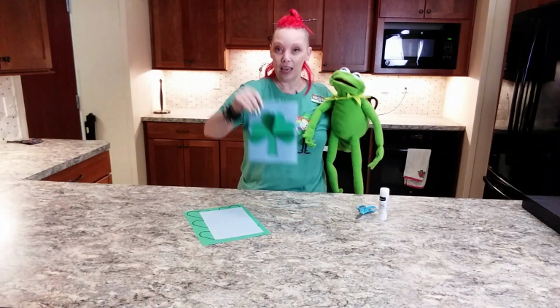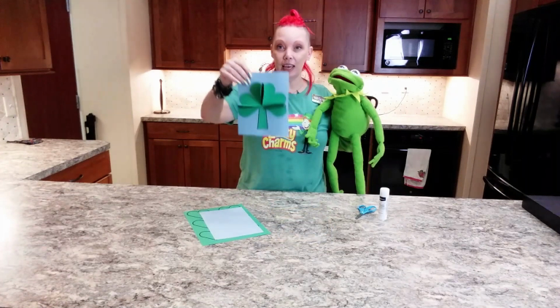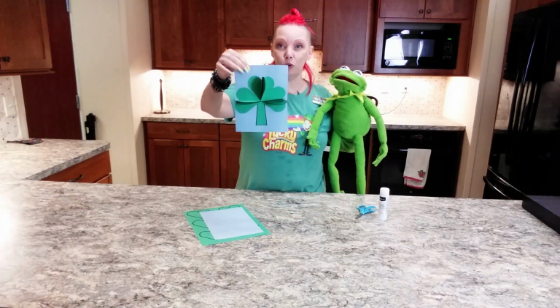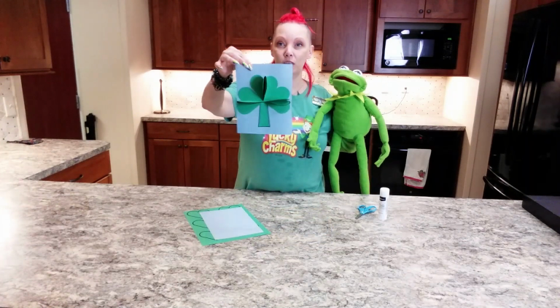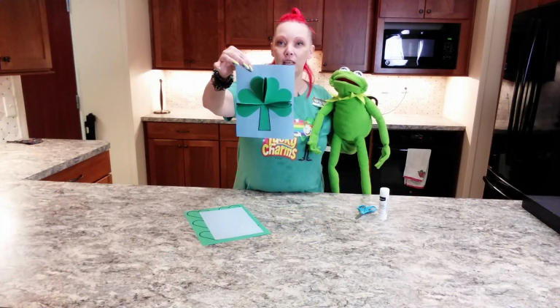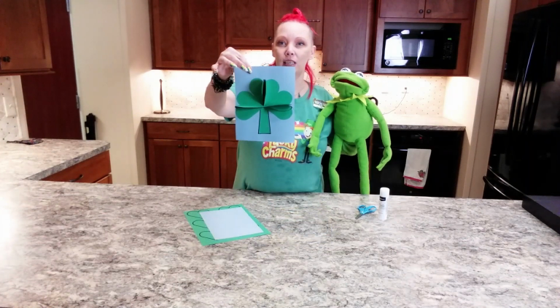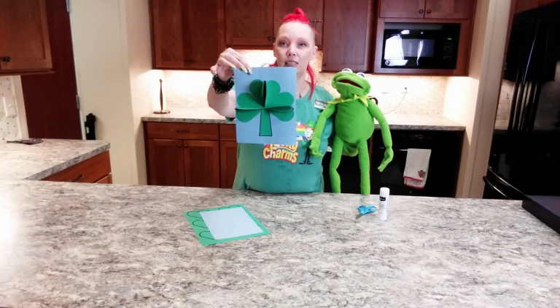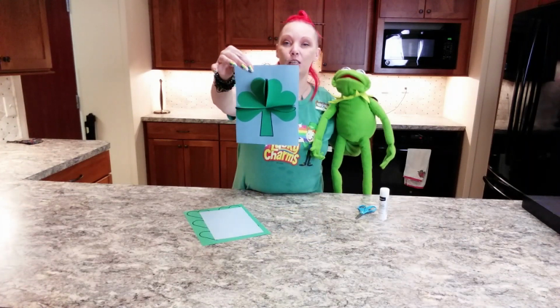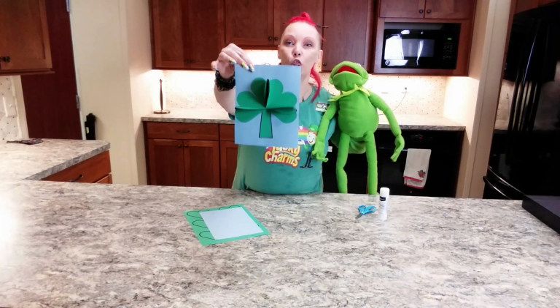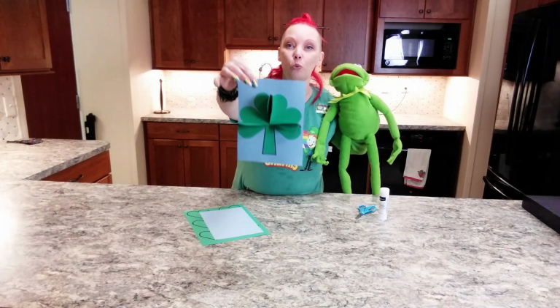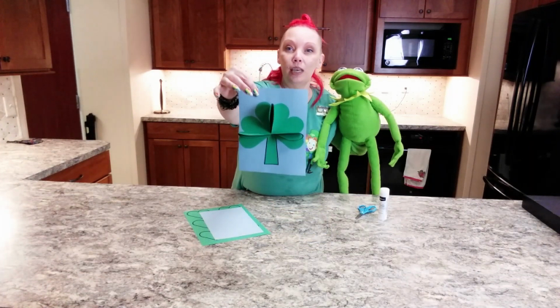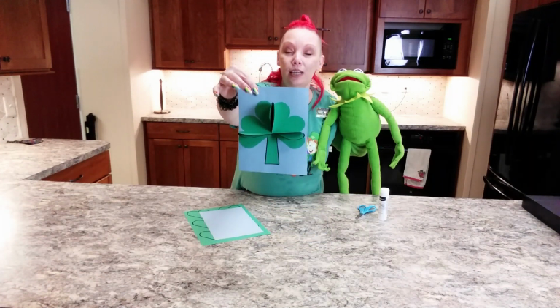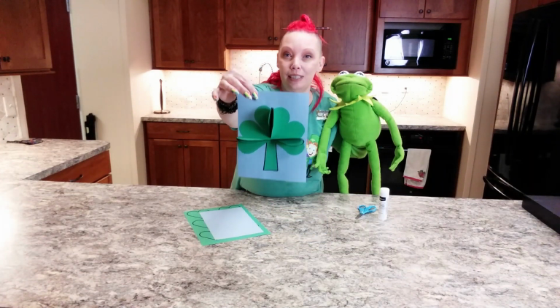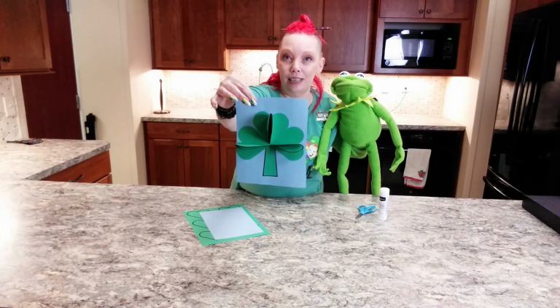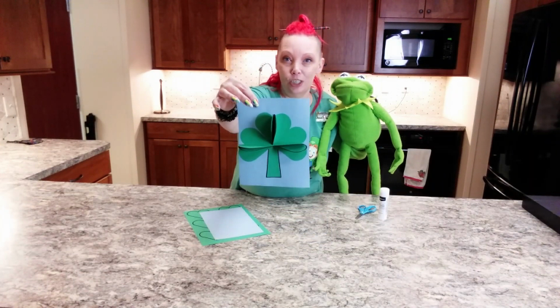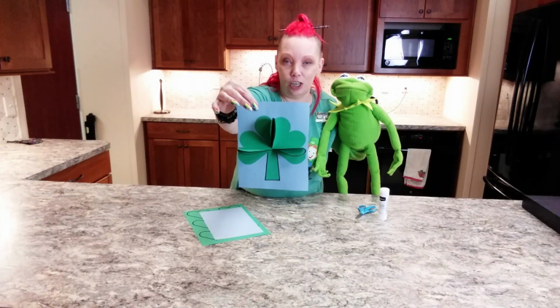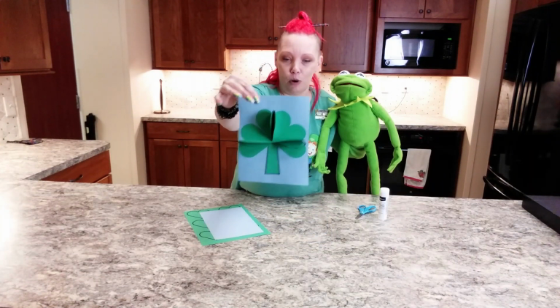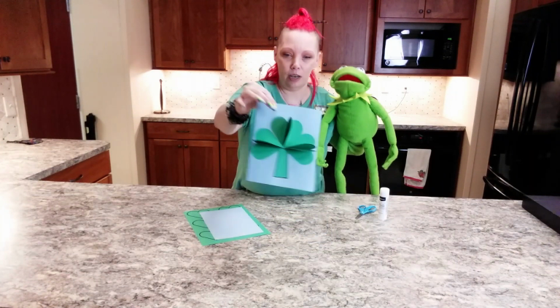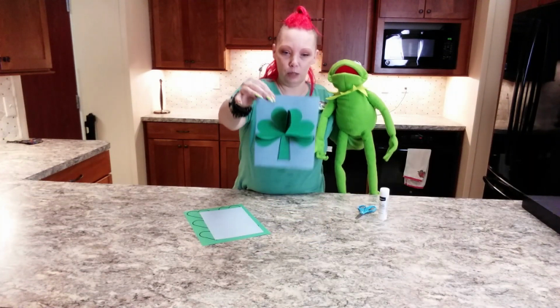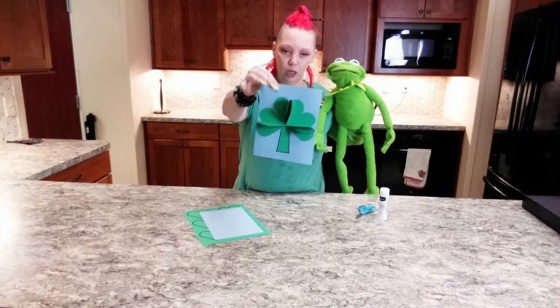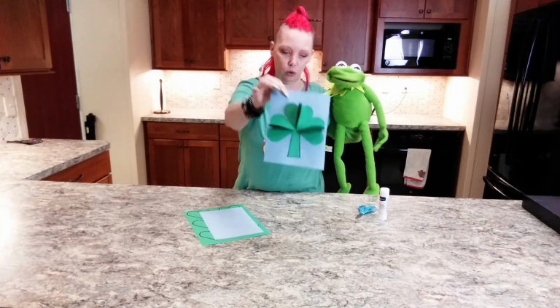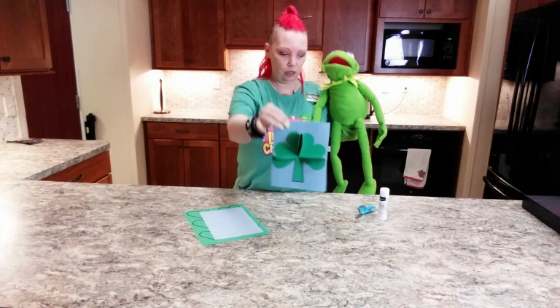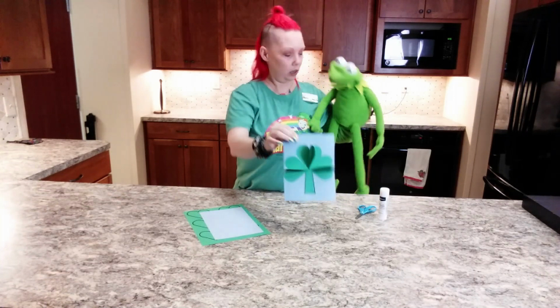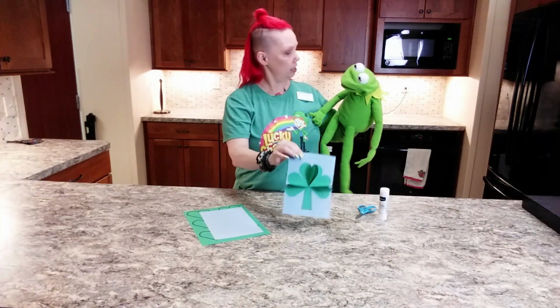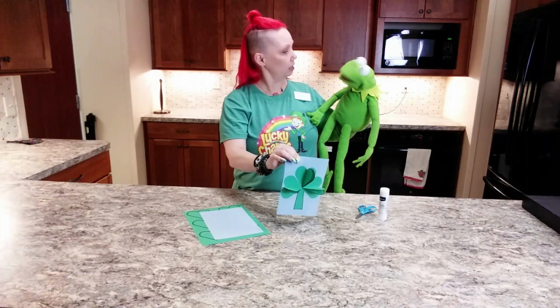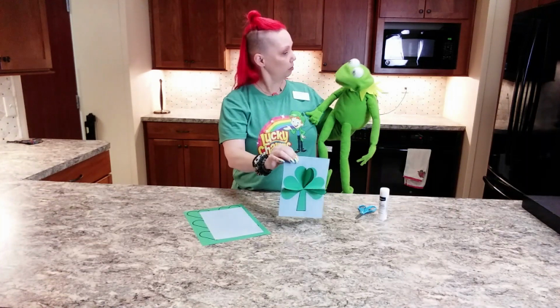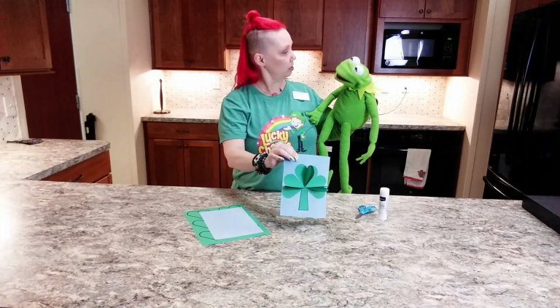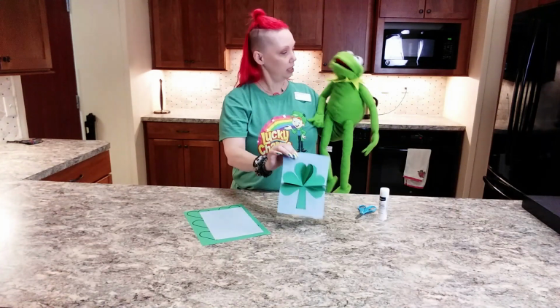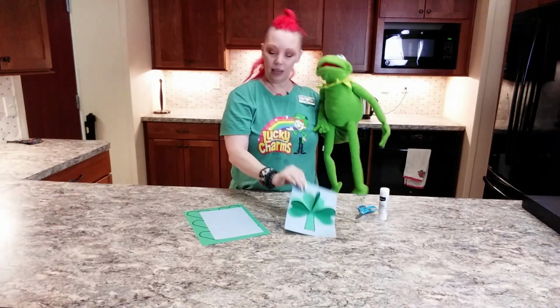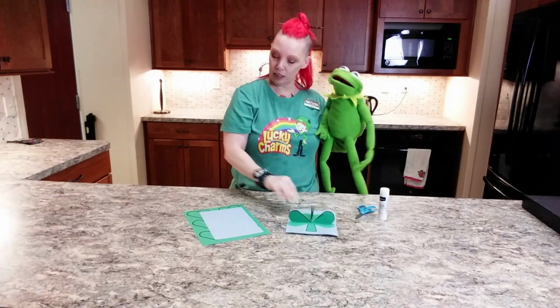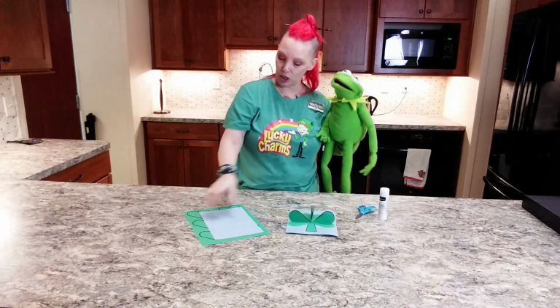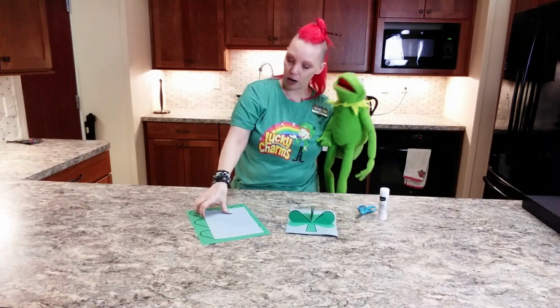It will look like this. It's a 3D shamrock. It's pretty cool and it's very easy. You want to see? Yeah, let's check it out.